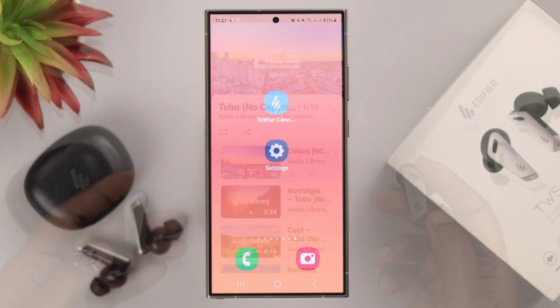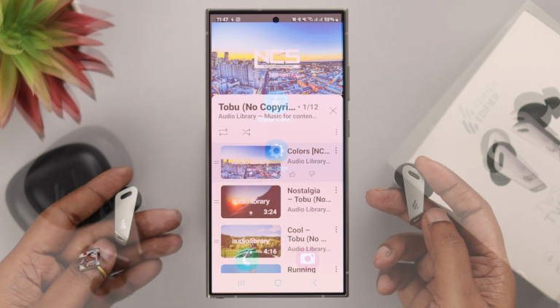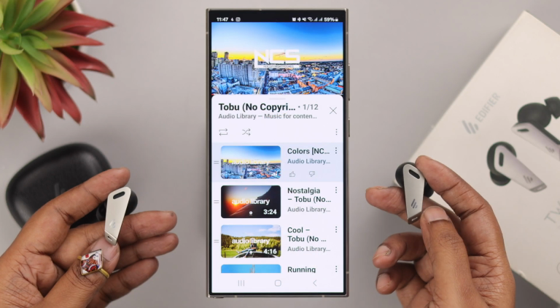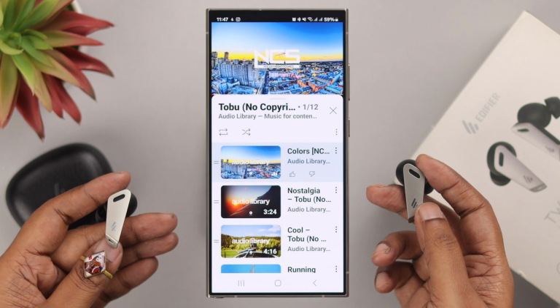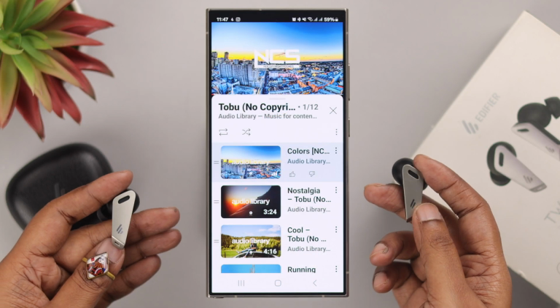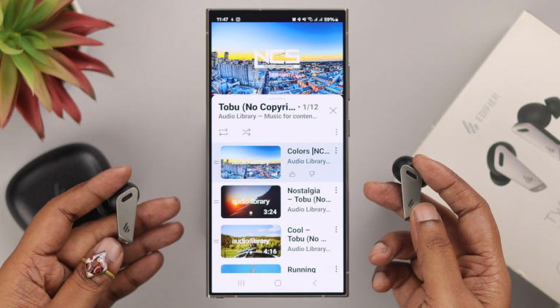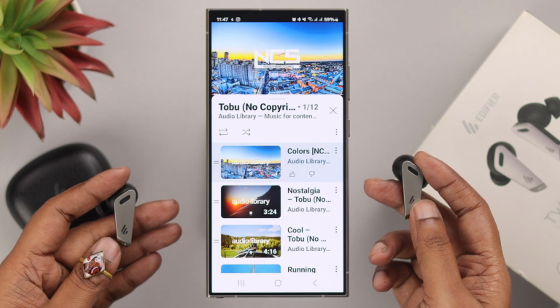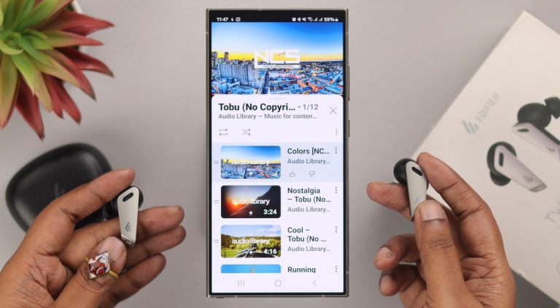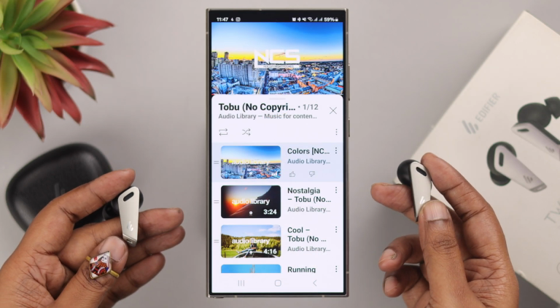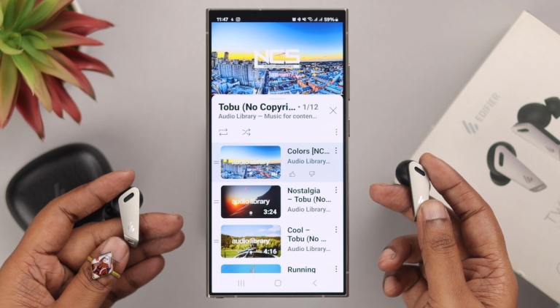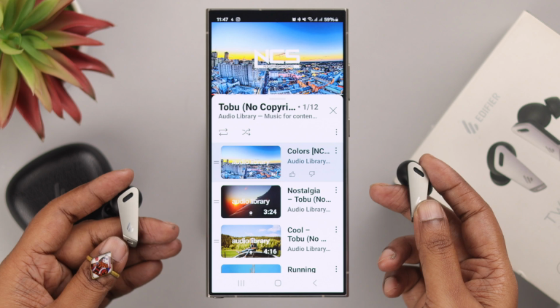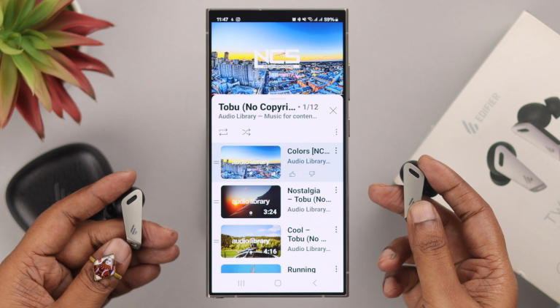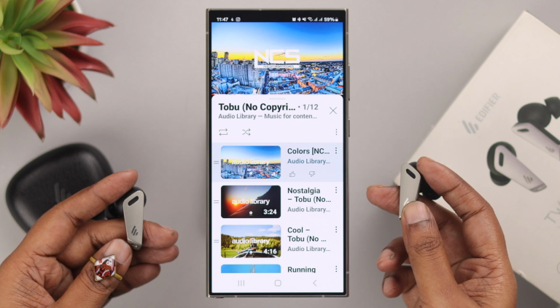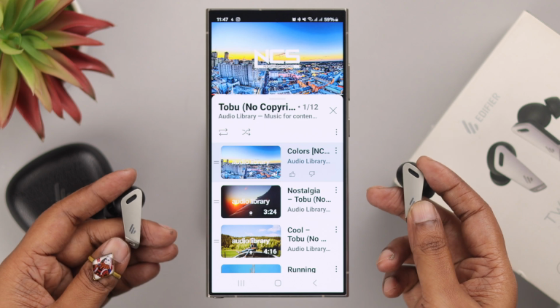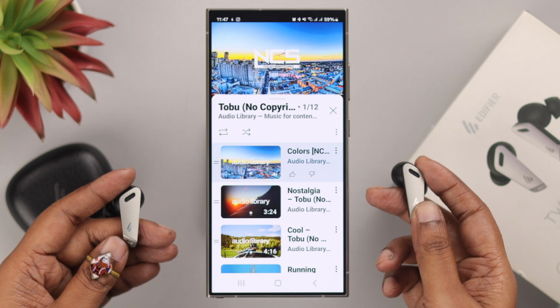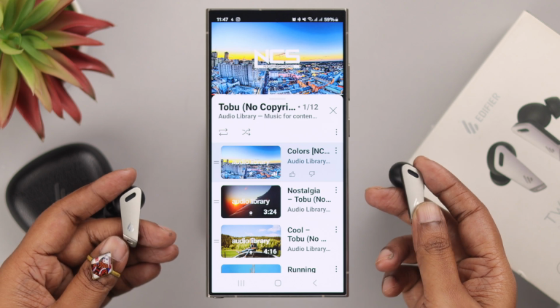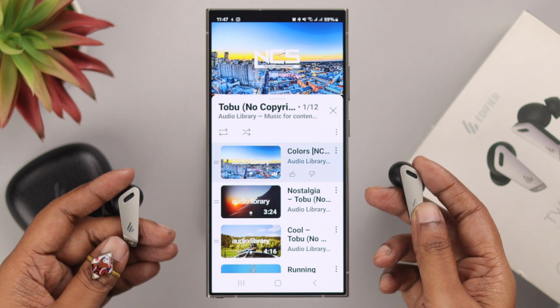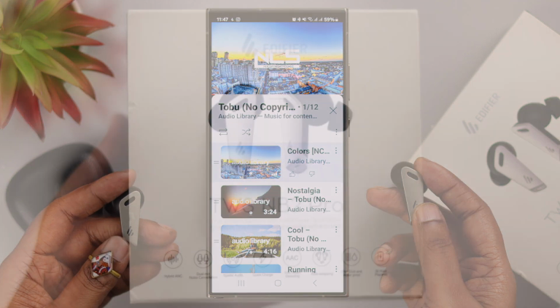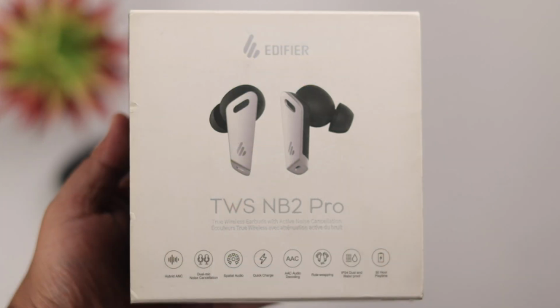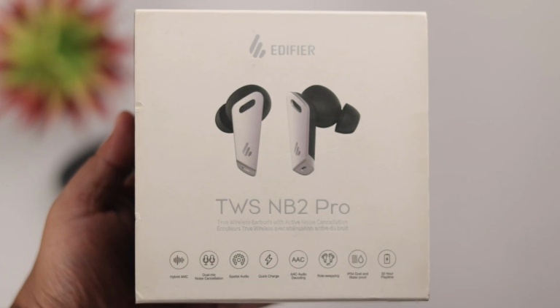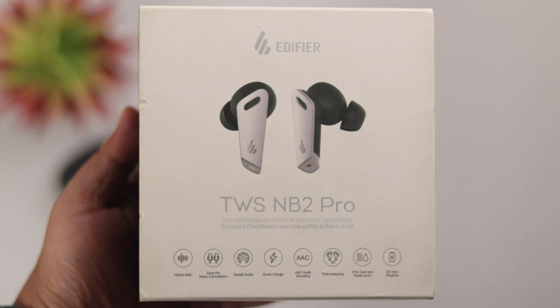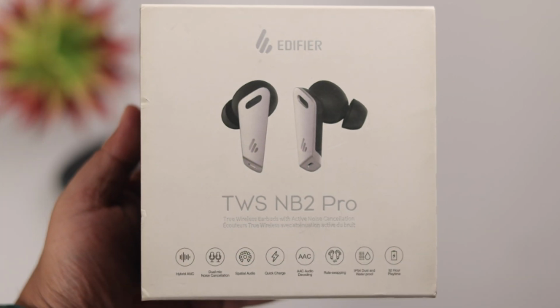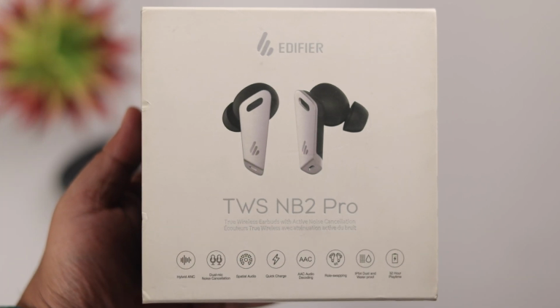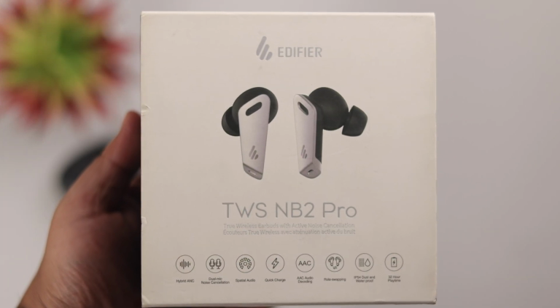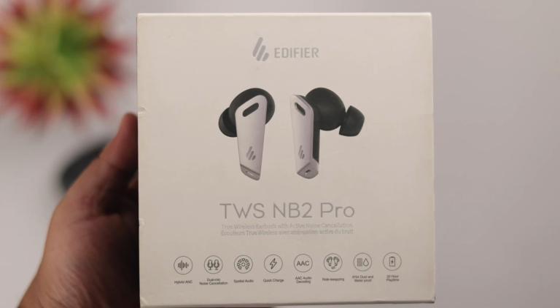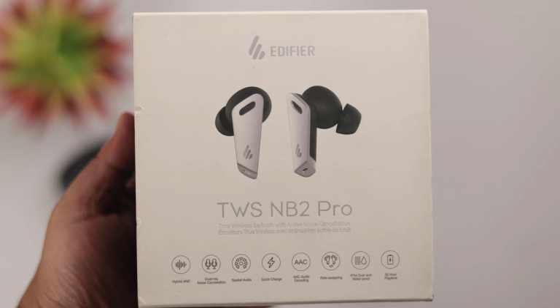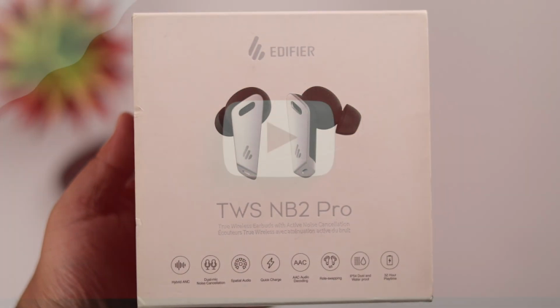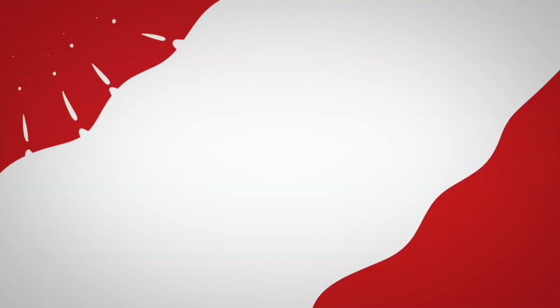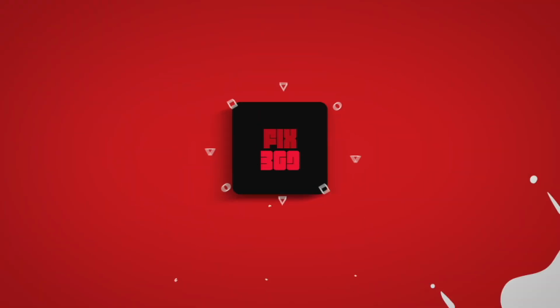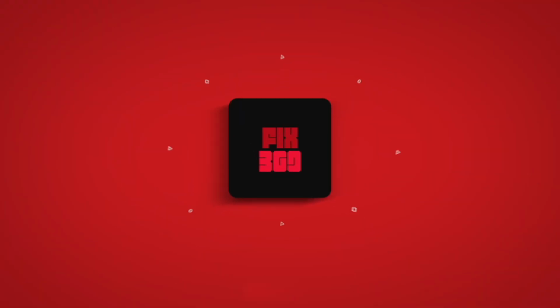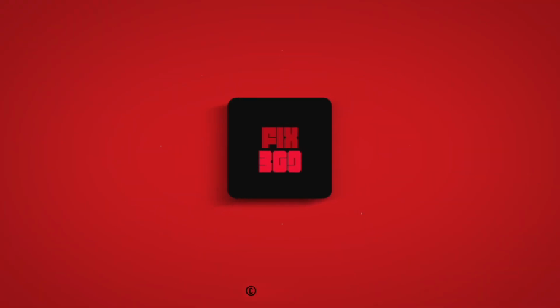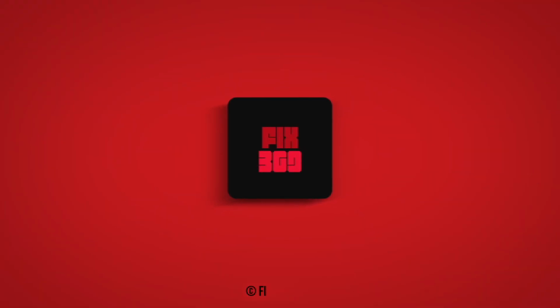Hopefully you will no longer have any connection issues with your TWS NV2 Pro. Thanks for watching.